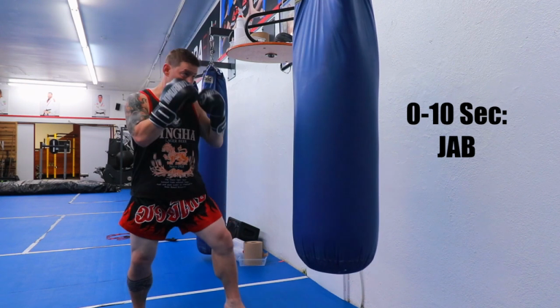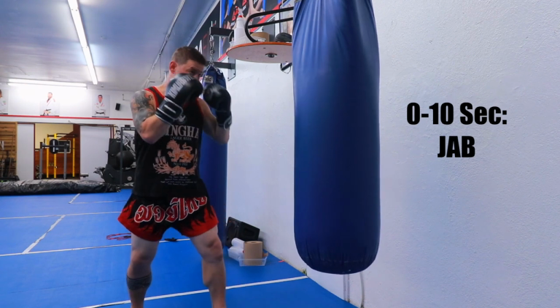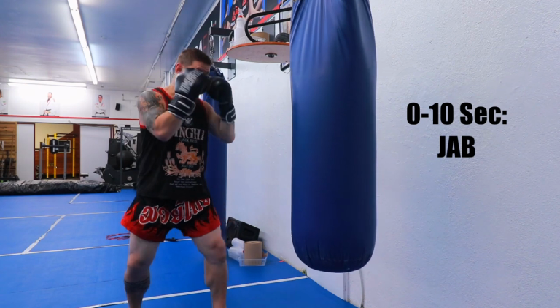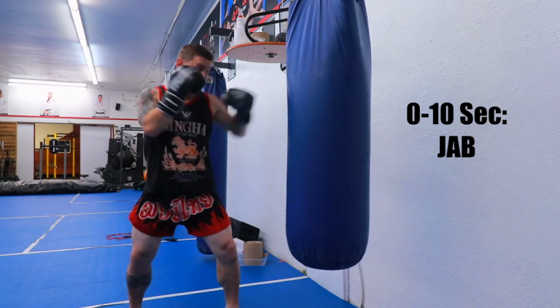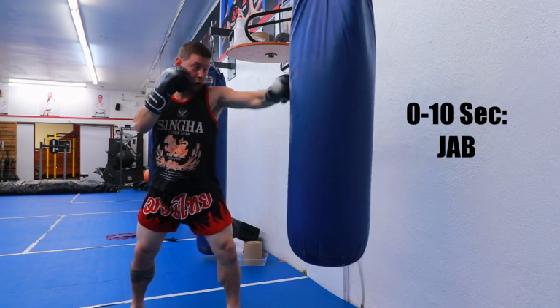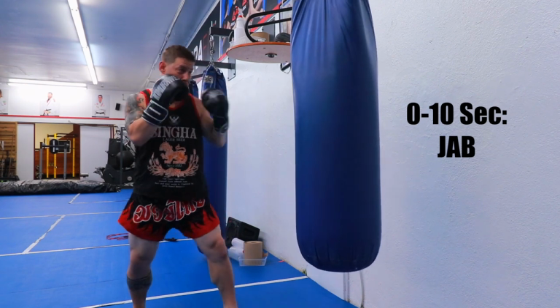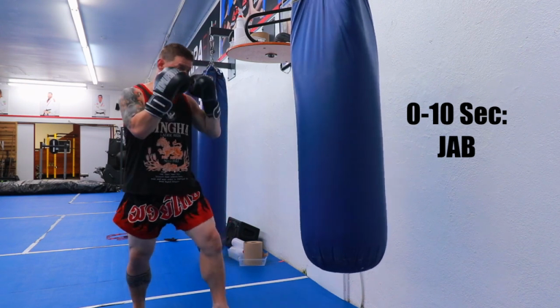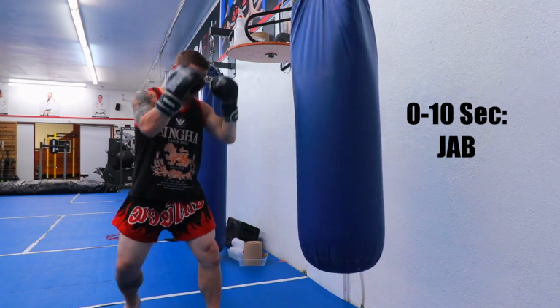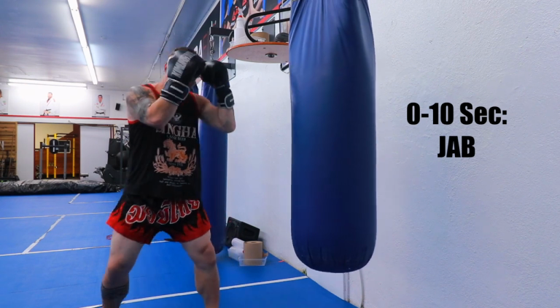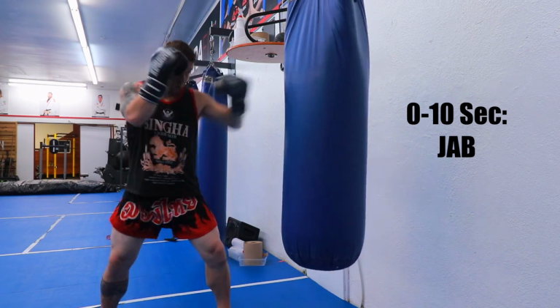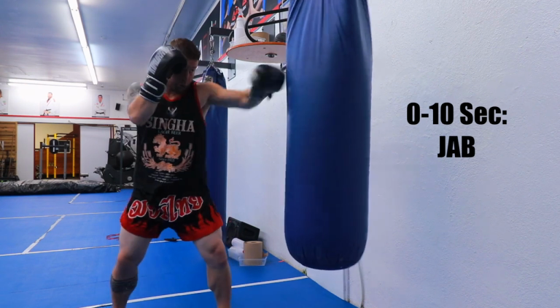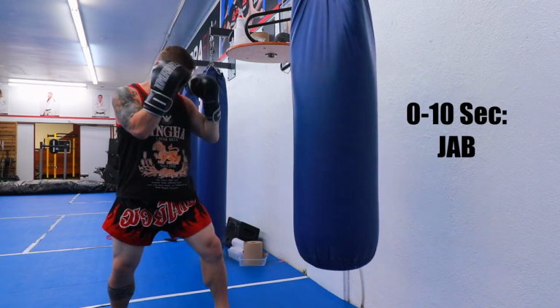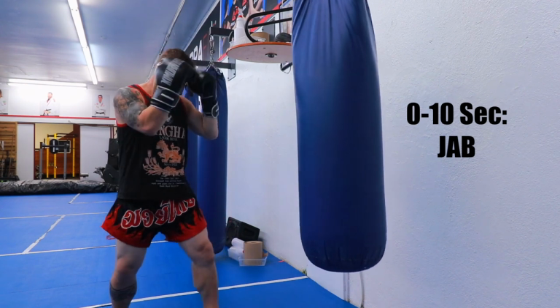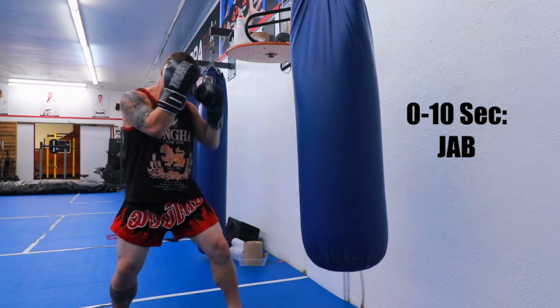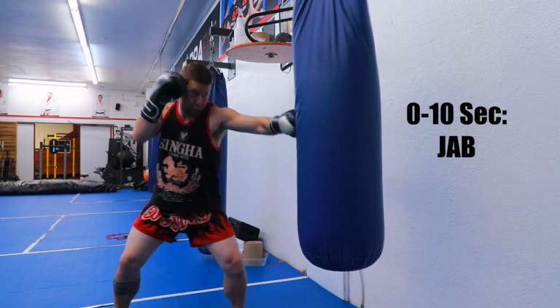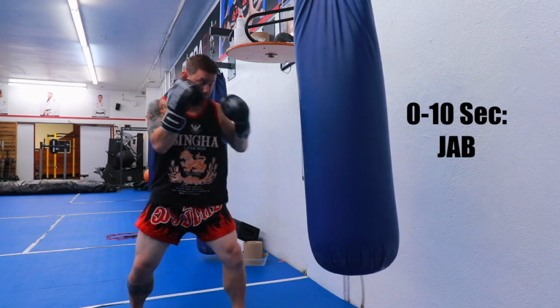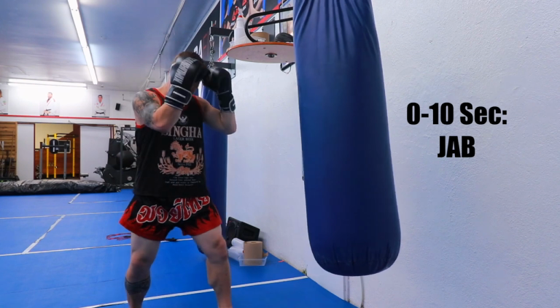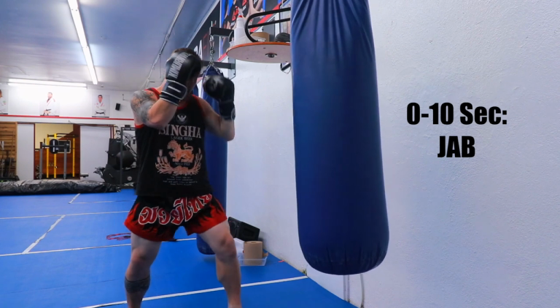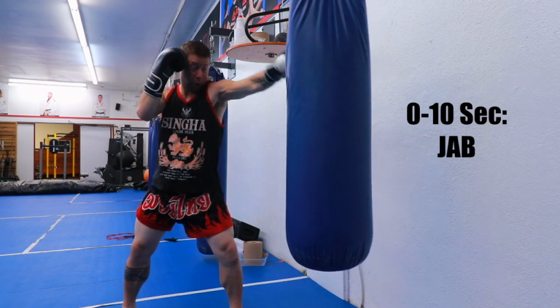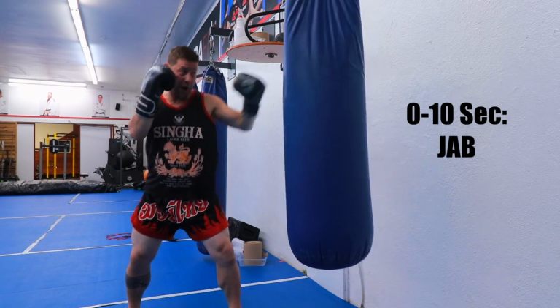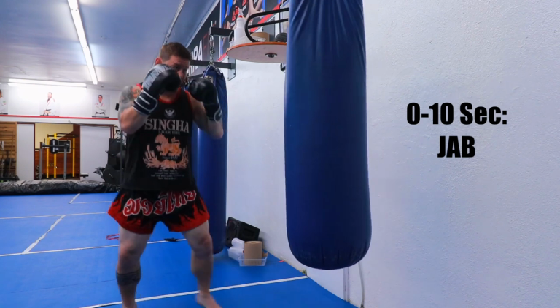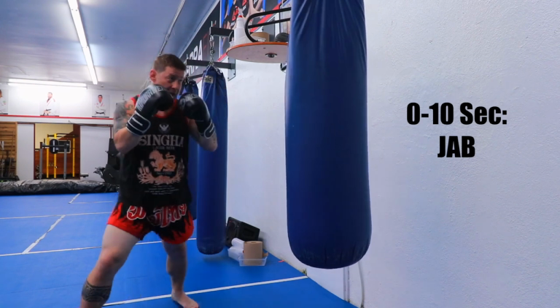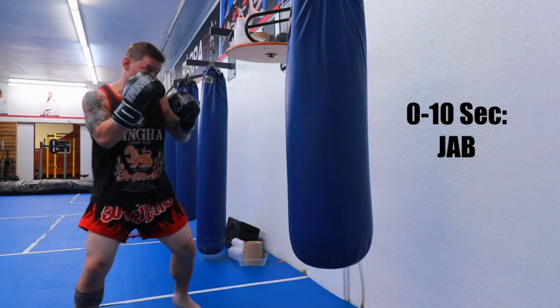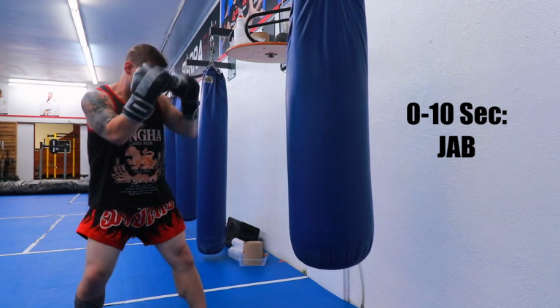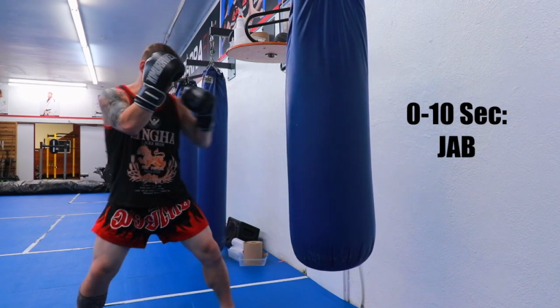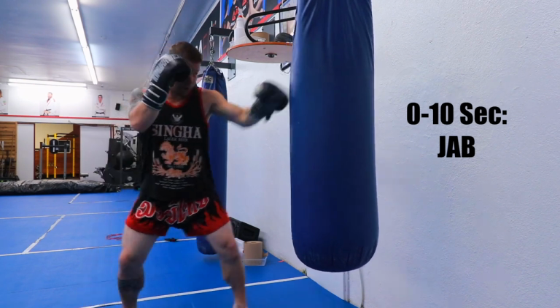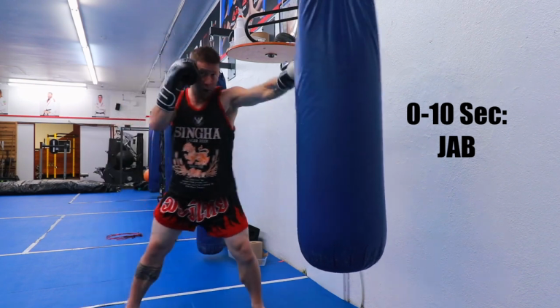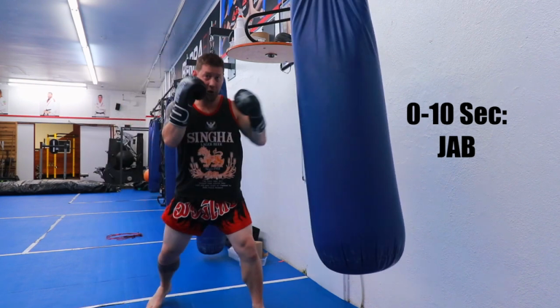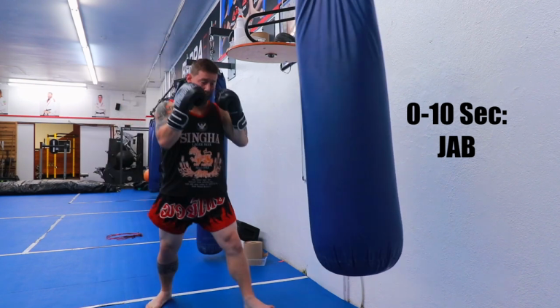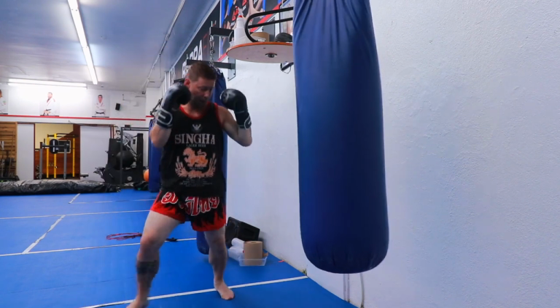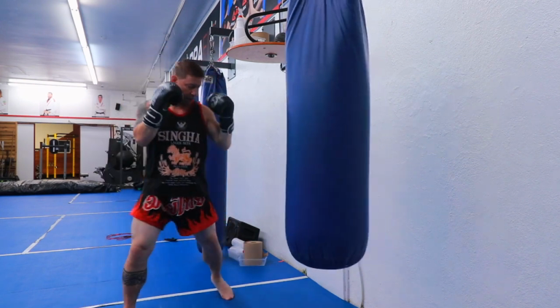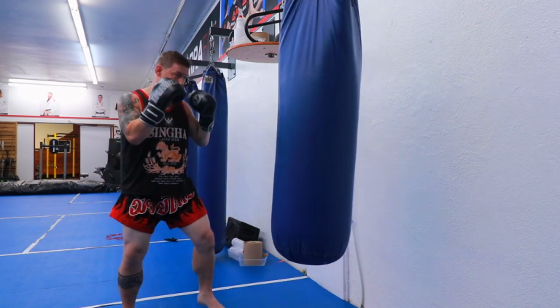First 10 seconds, just a good jab. Pull the body to the head, you can move around, you can double it up if you want.